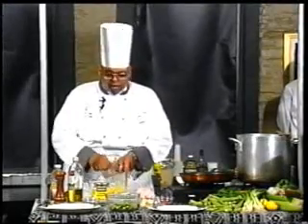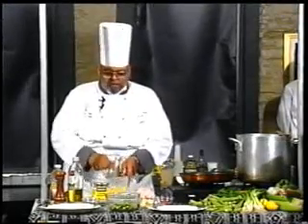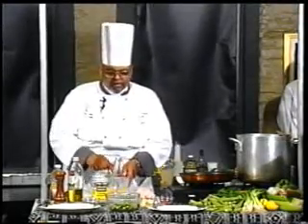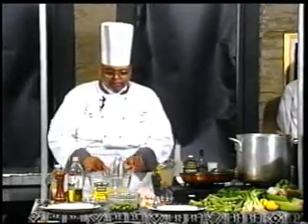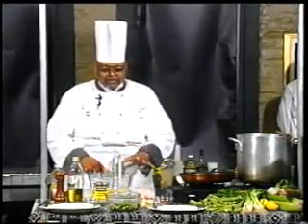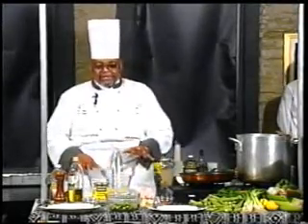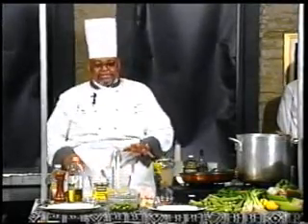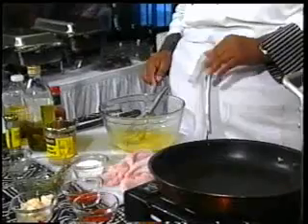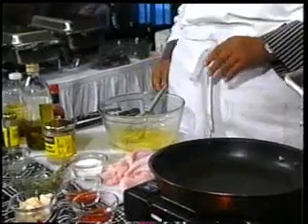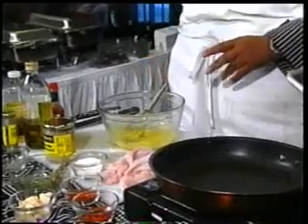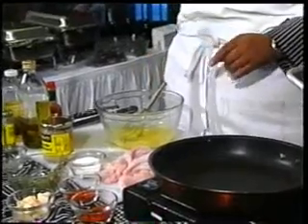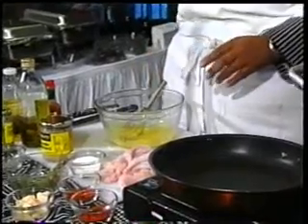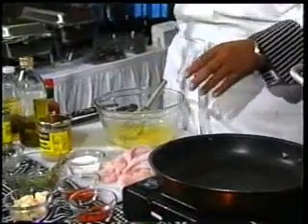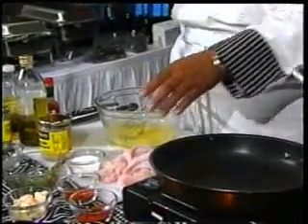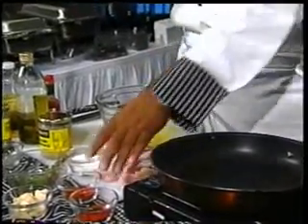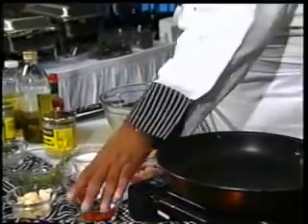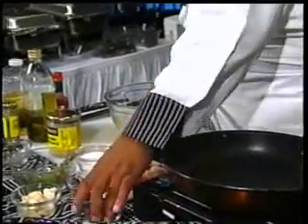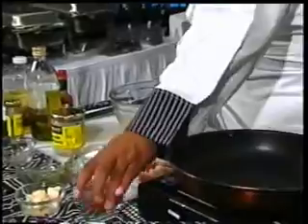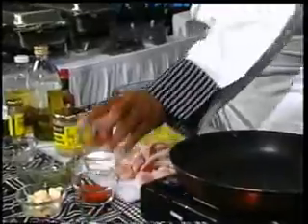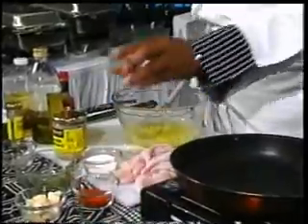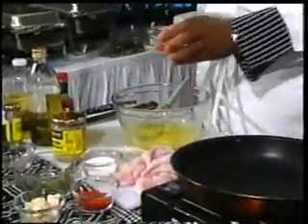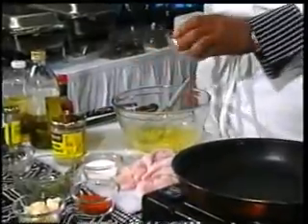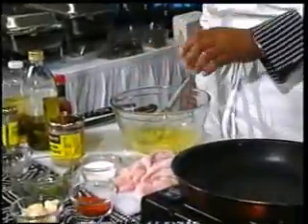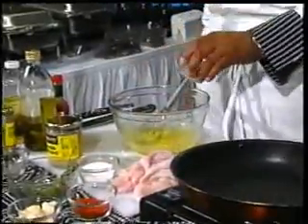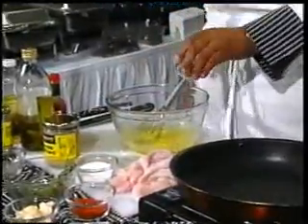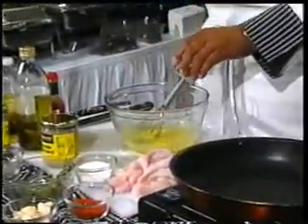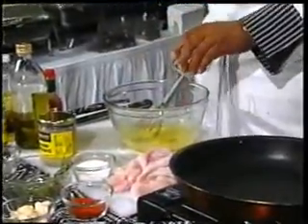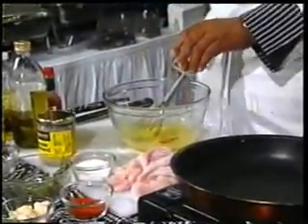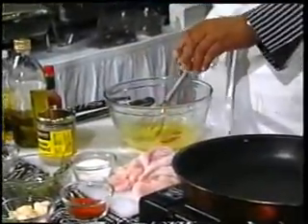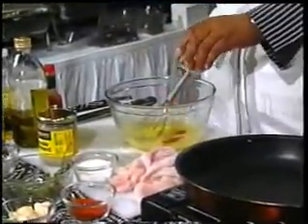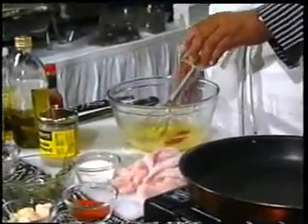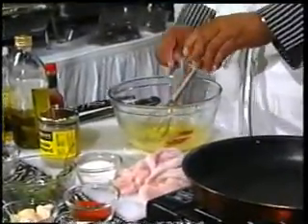Alright, this sauce is a little bit on the orange side. So, paprika is the foundation.